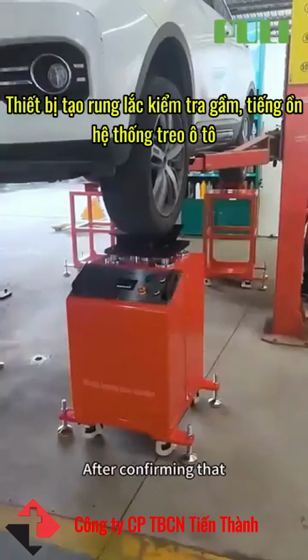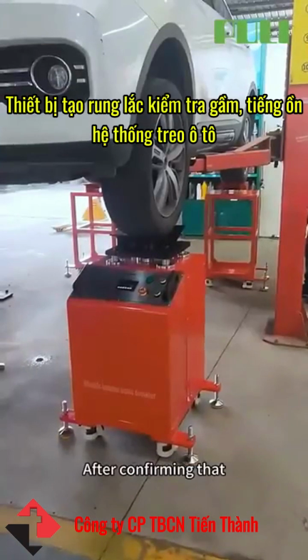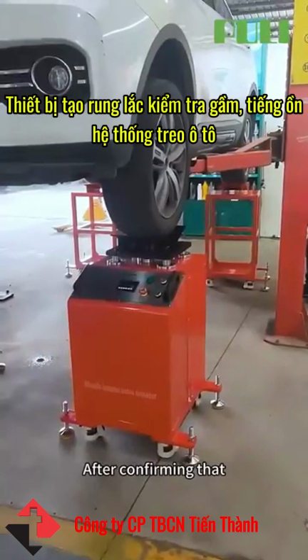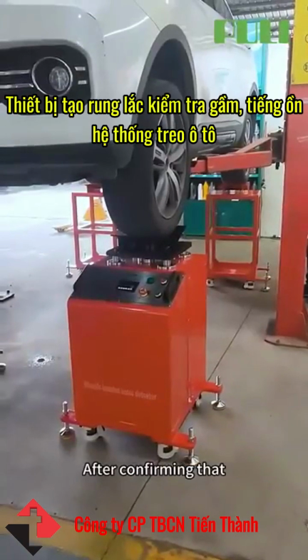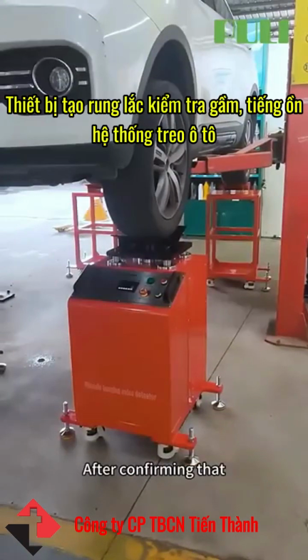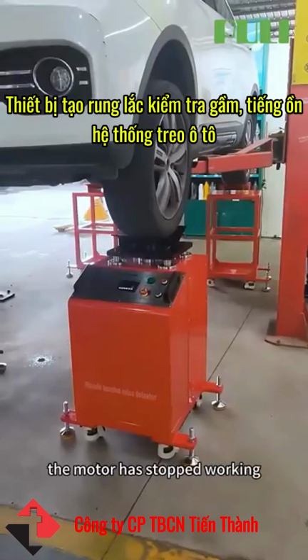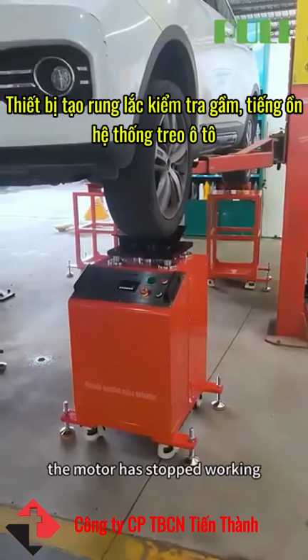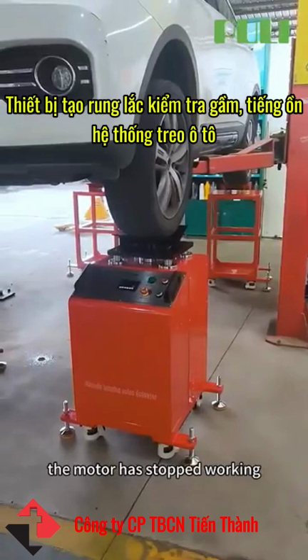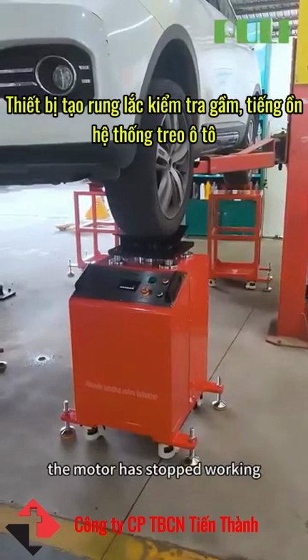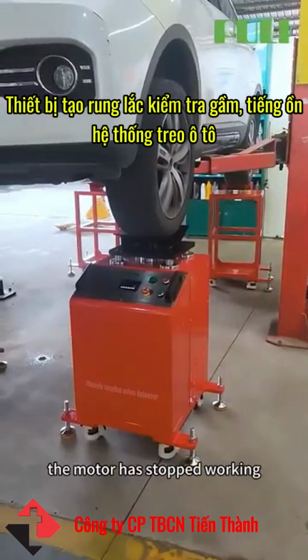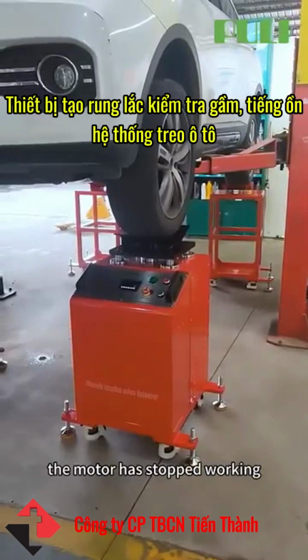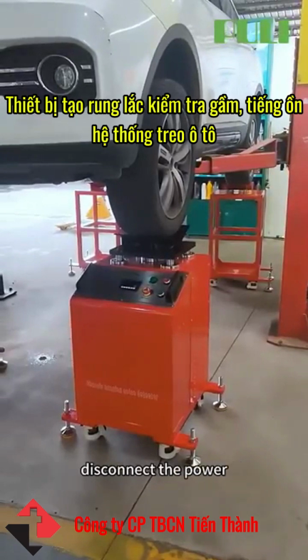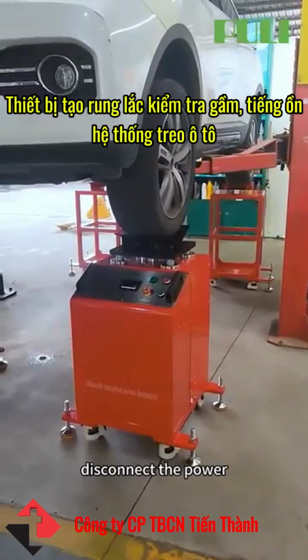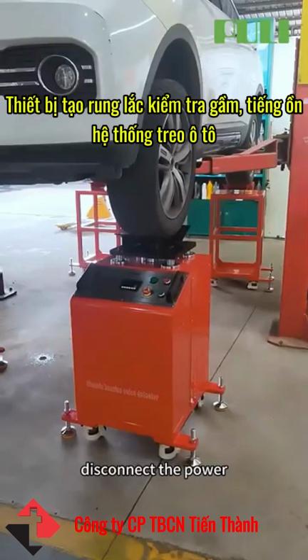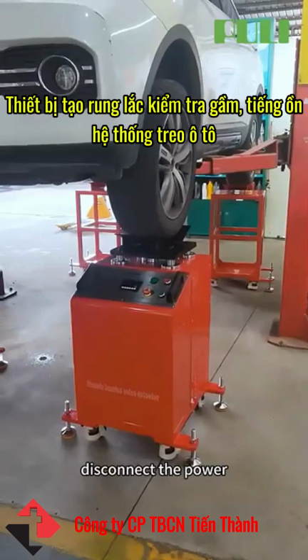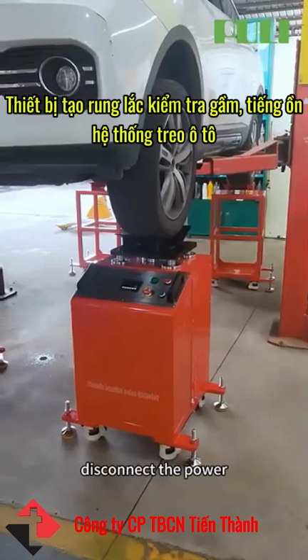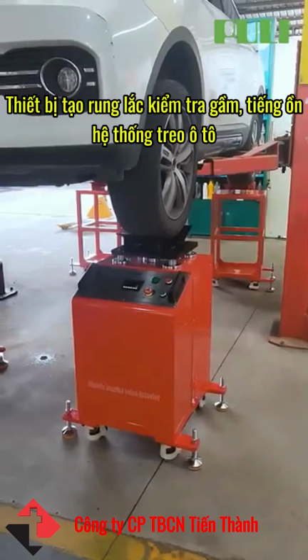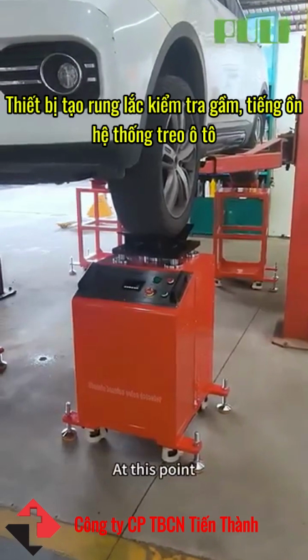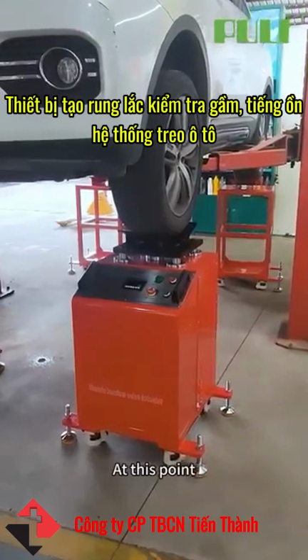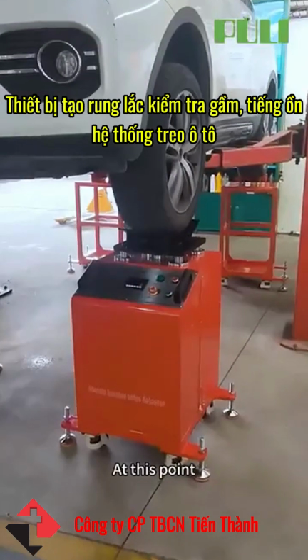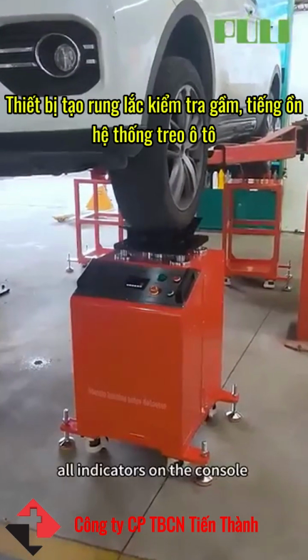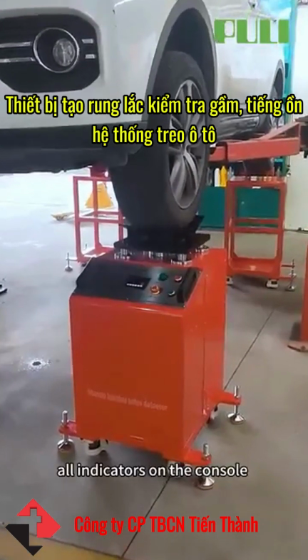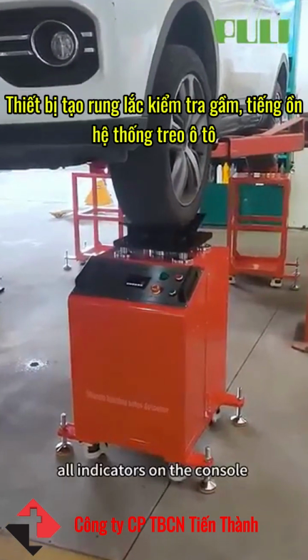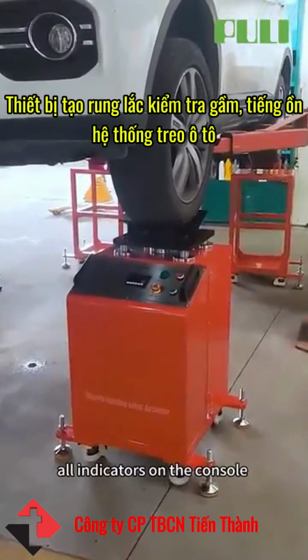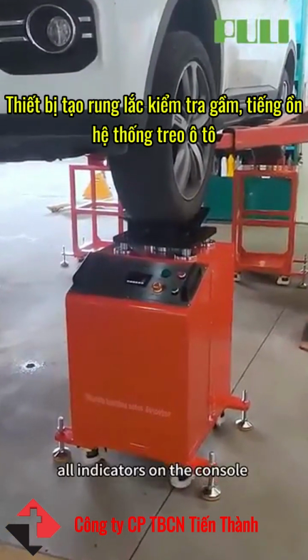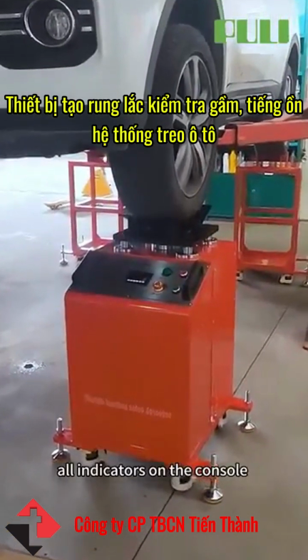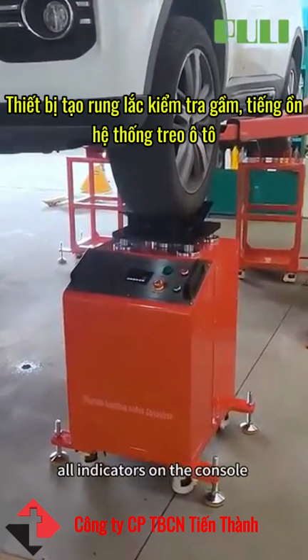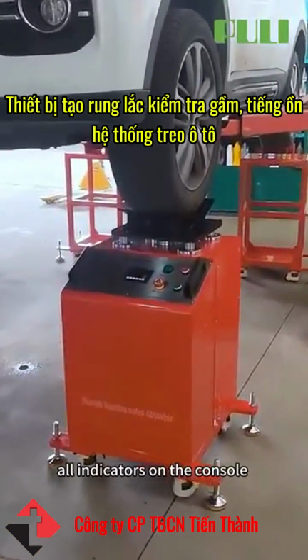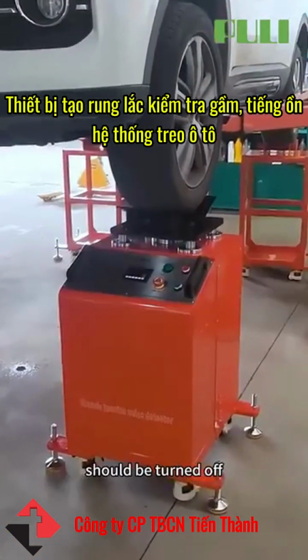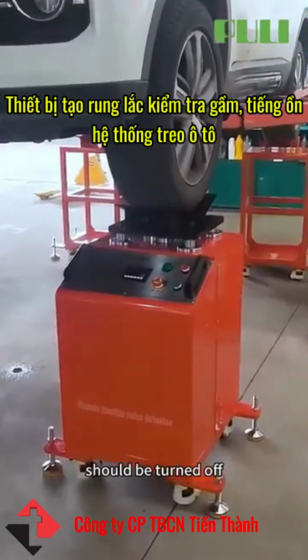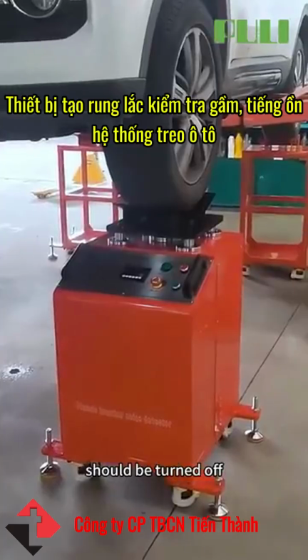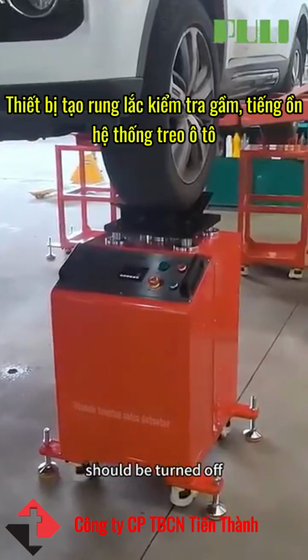After confirming that the motor has stopped working, disconnect the power. At this point, all indicators on the console should be turned off.